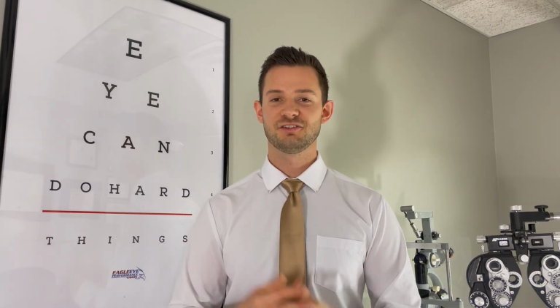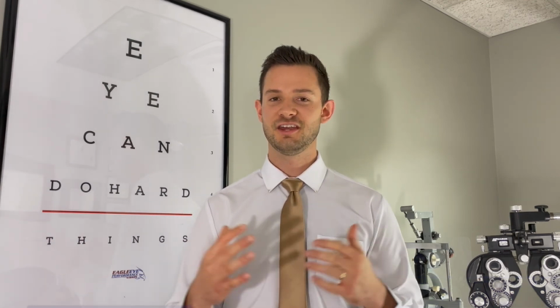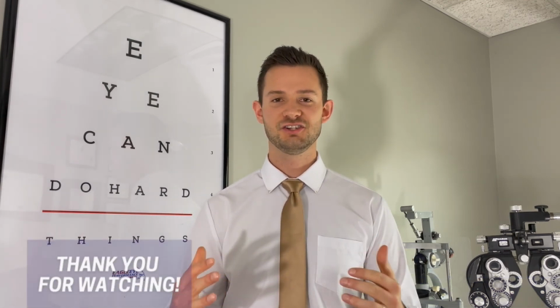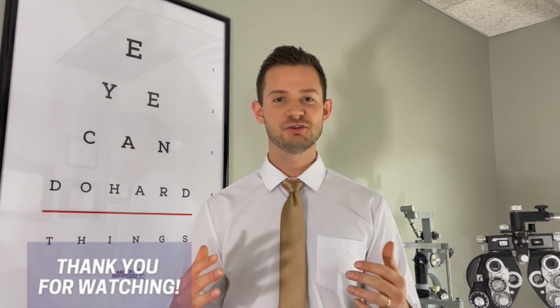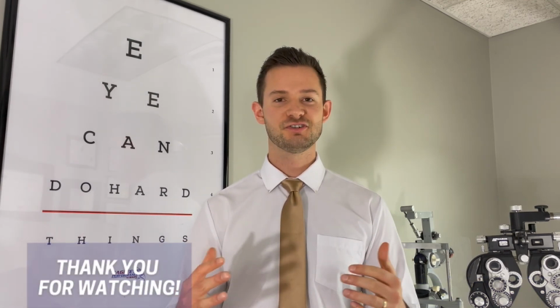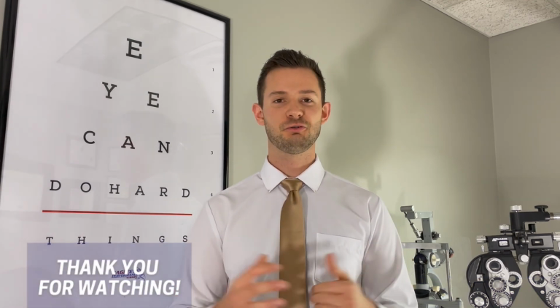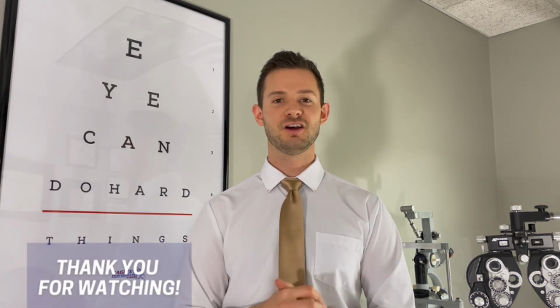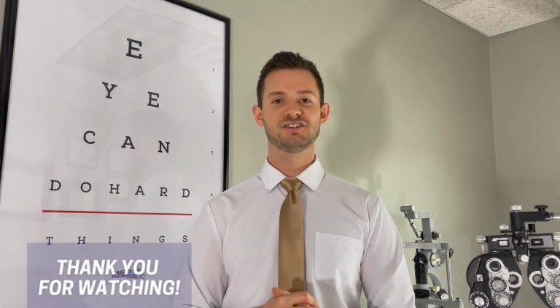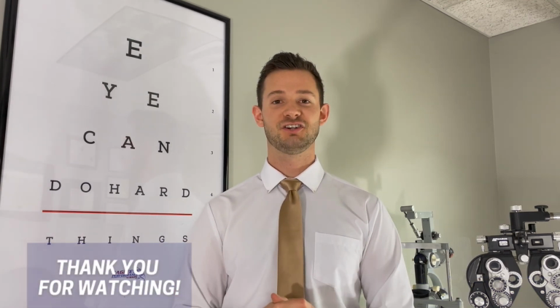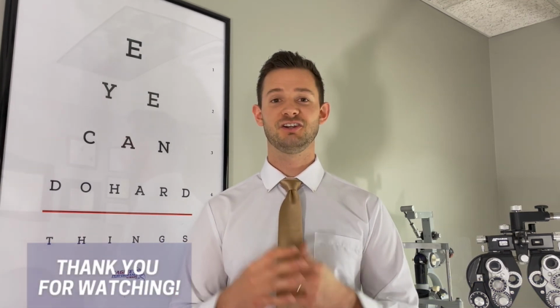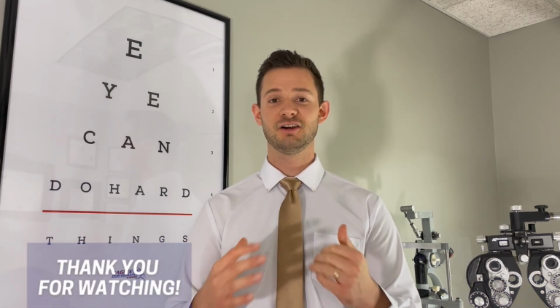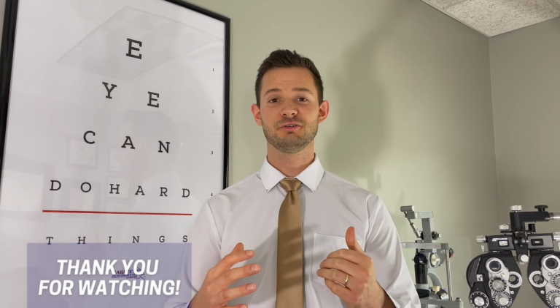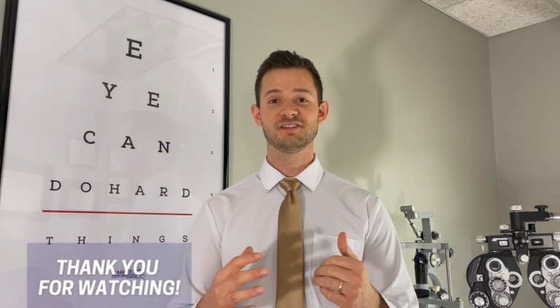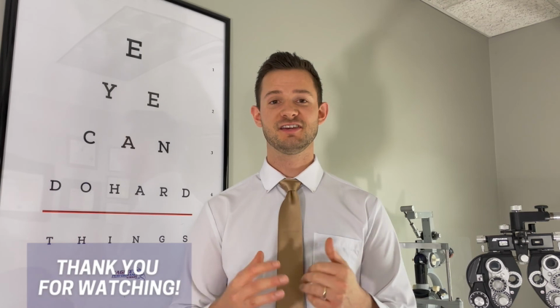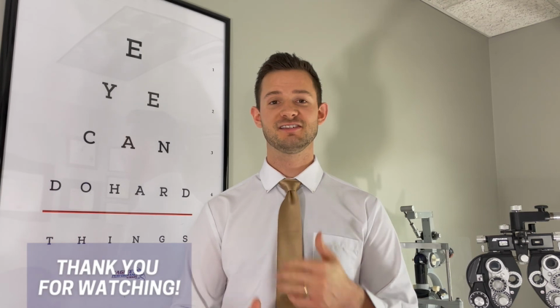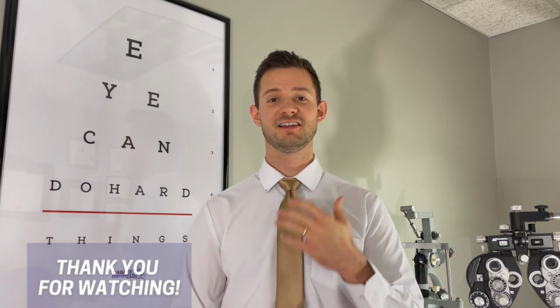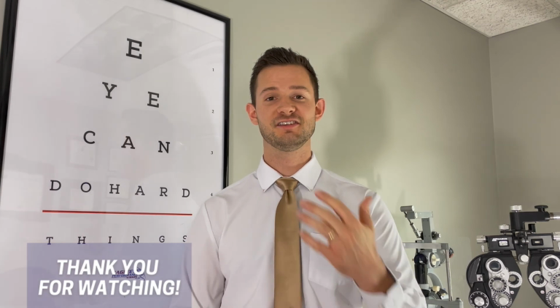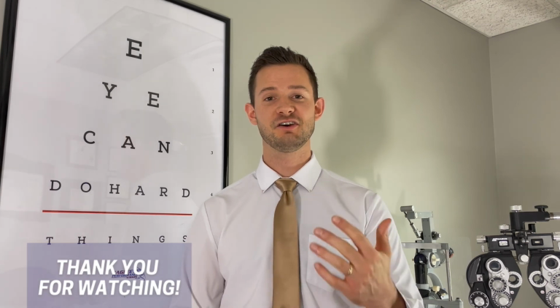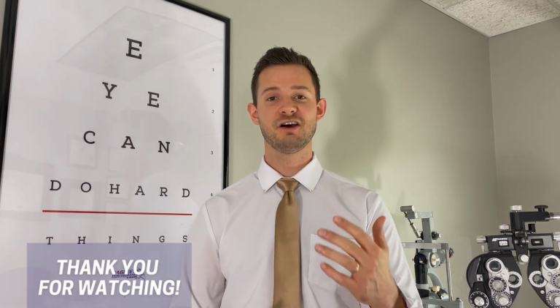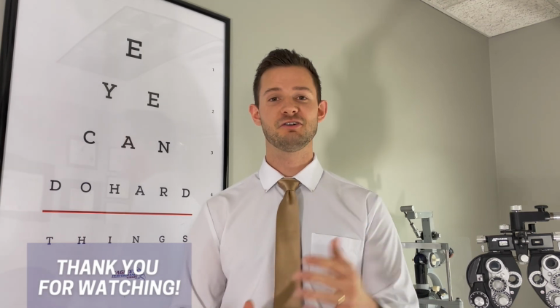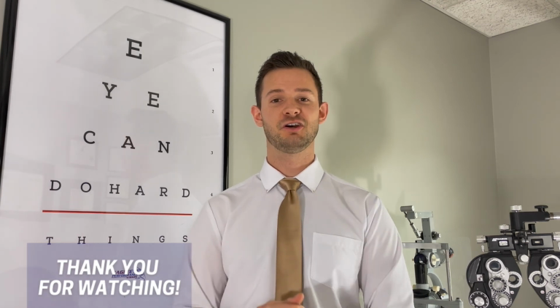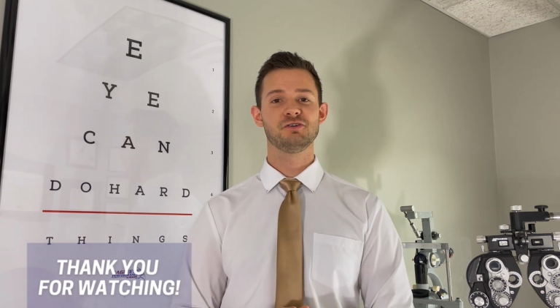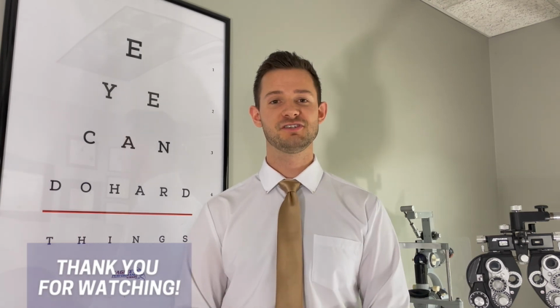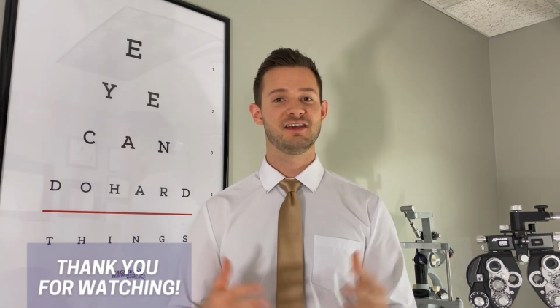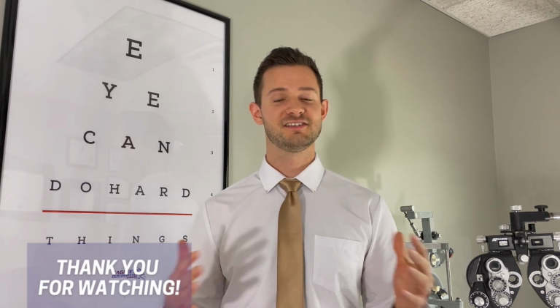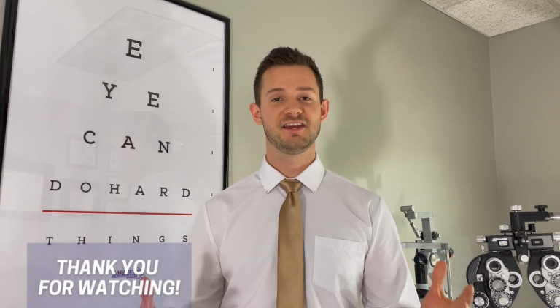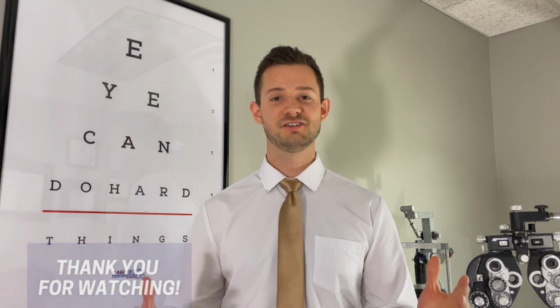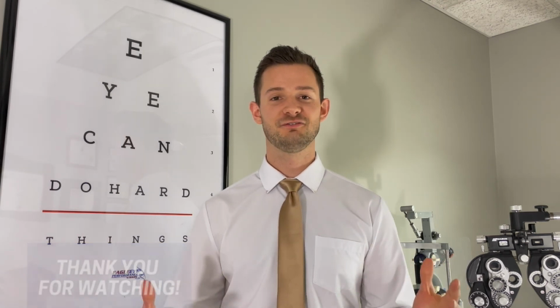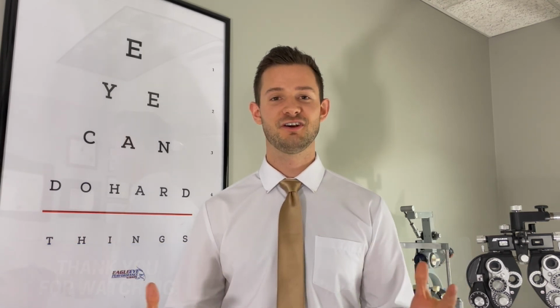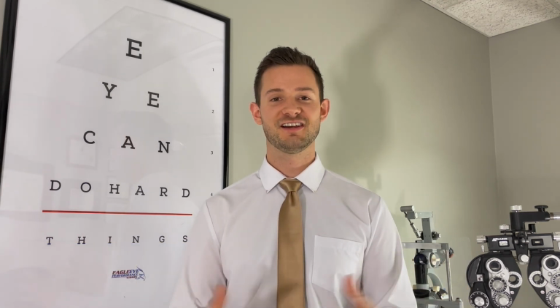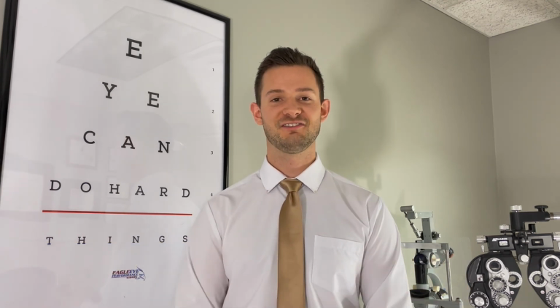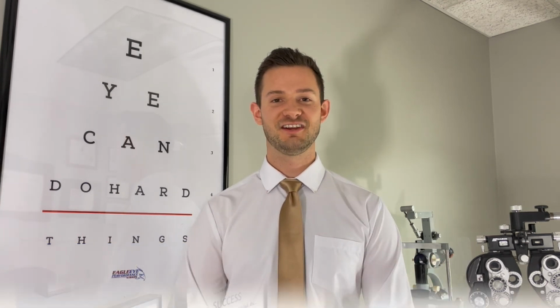Thank you so much for watching. Good luck with this test. Let us know how it goes and stay tuned for our next video.